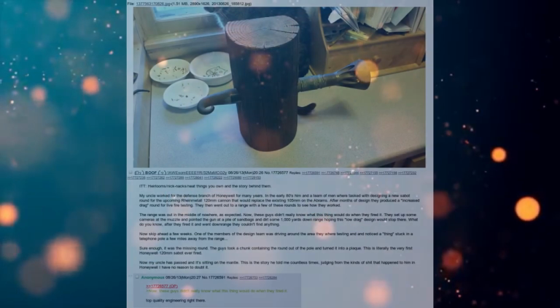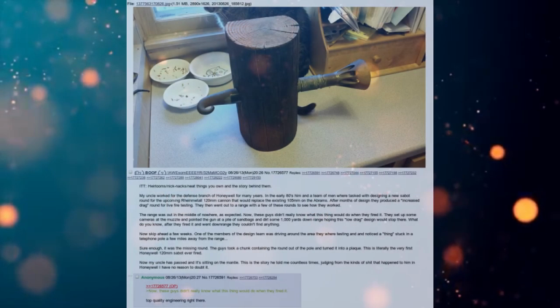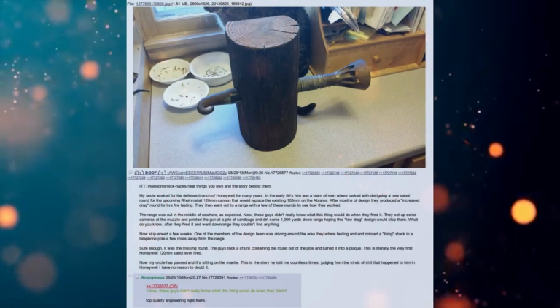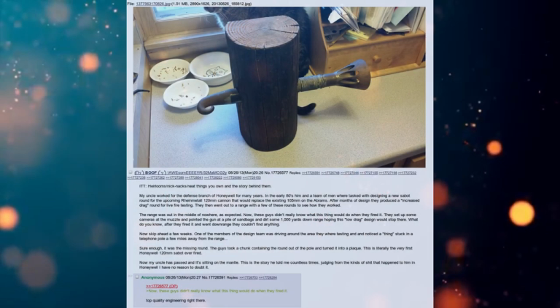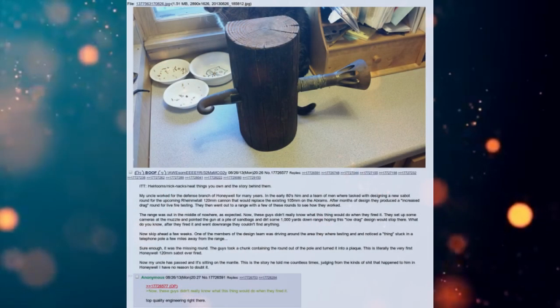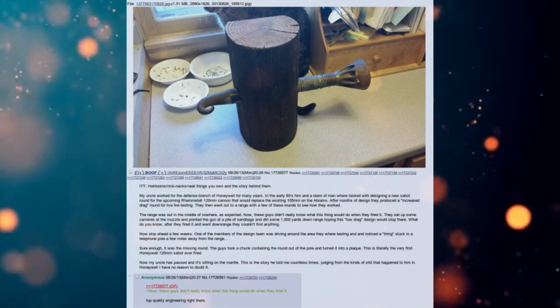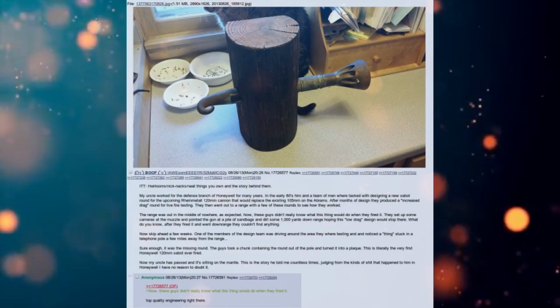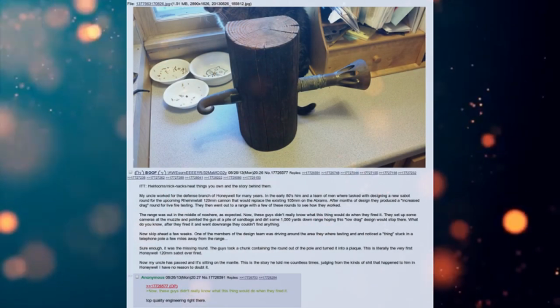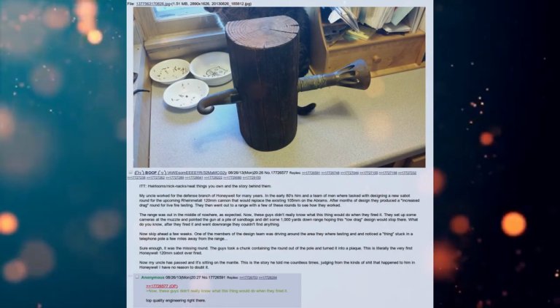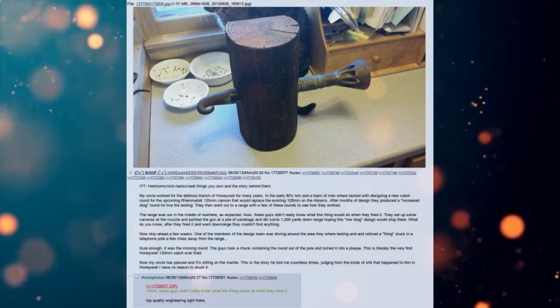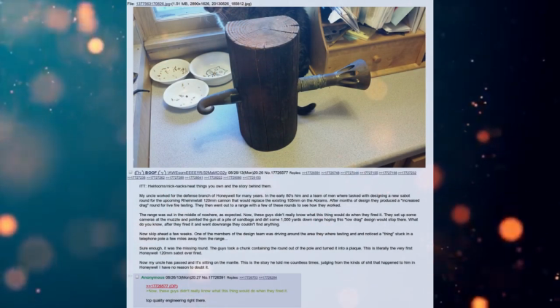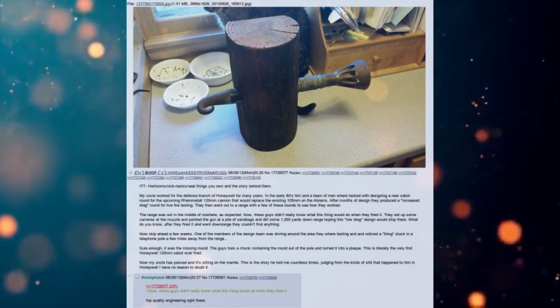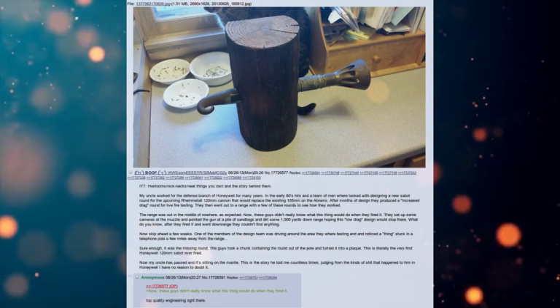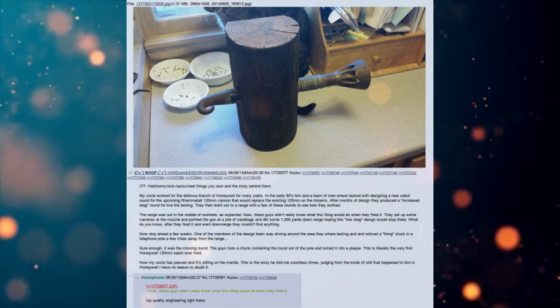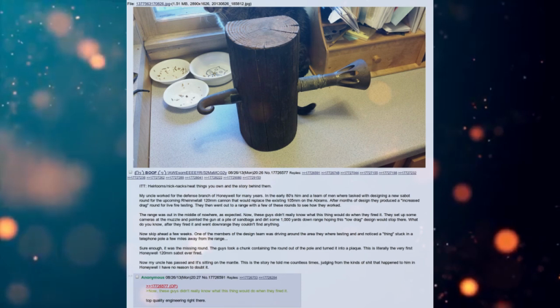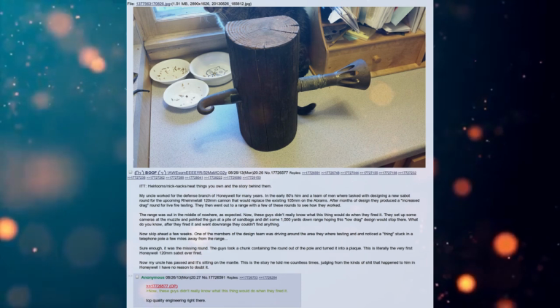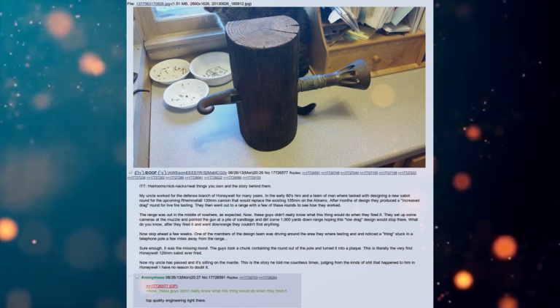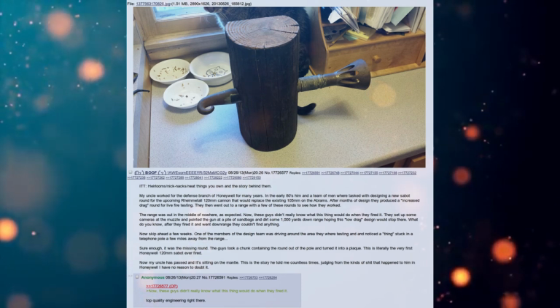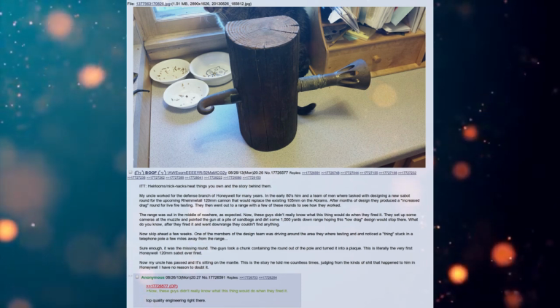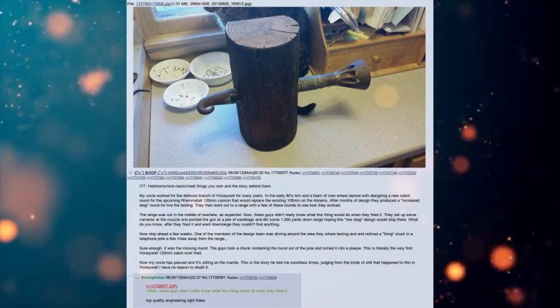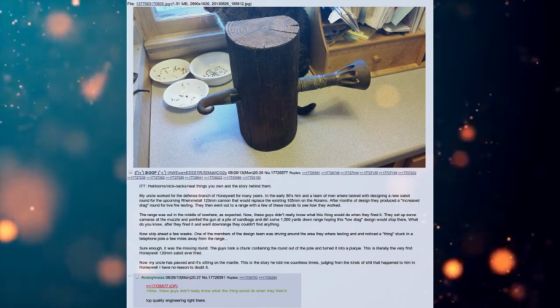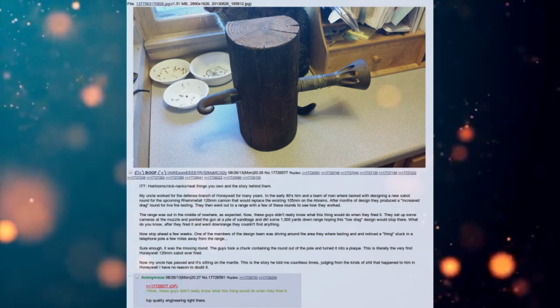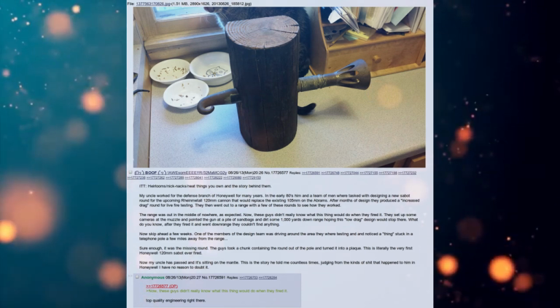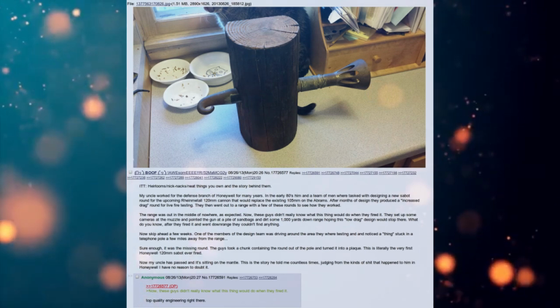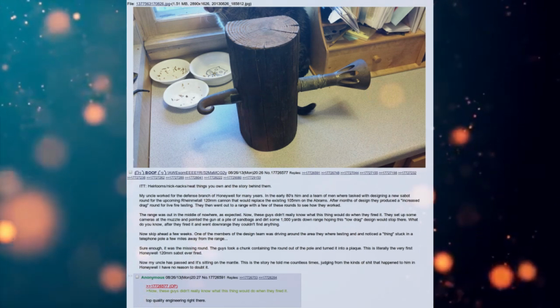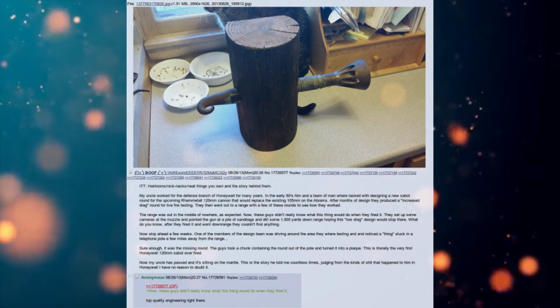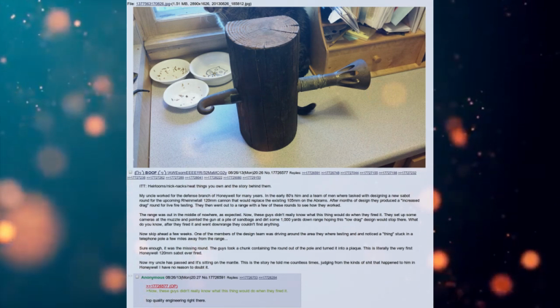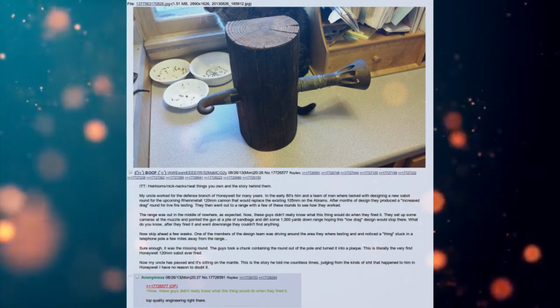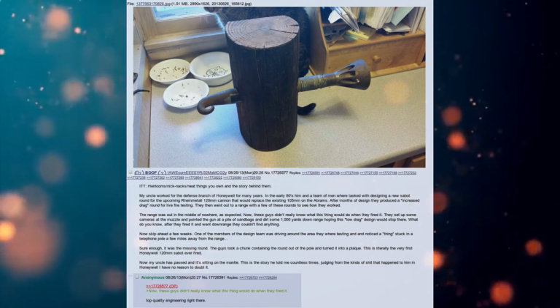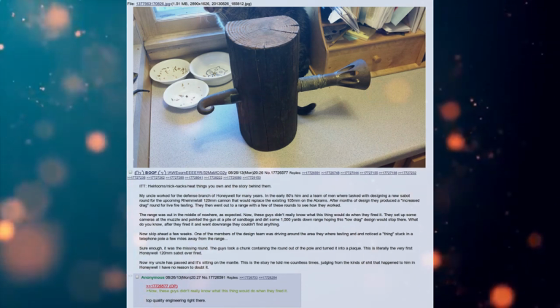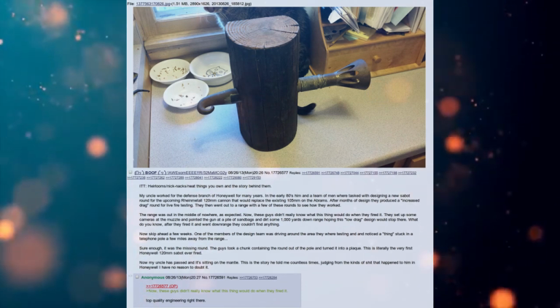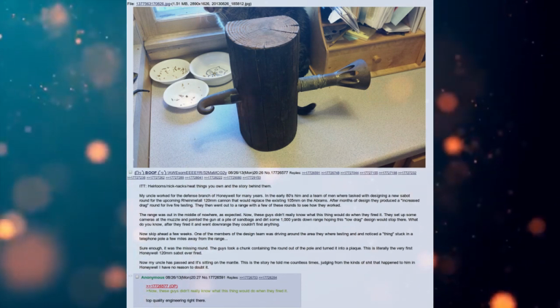In this thread: heirlooms, knickknacks, neat things you own, and the story behind them.